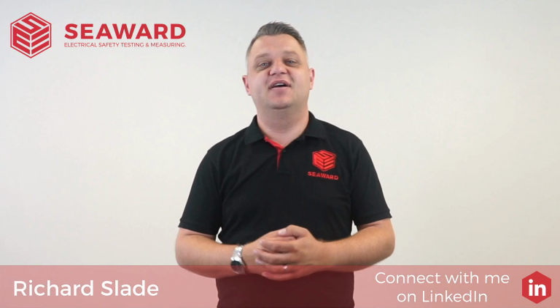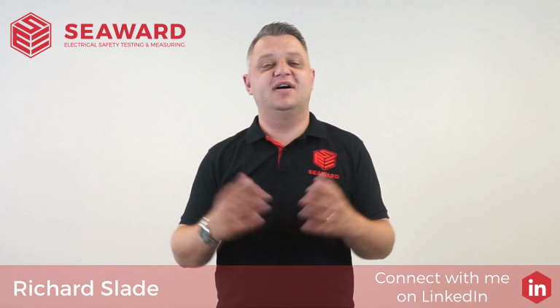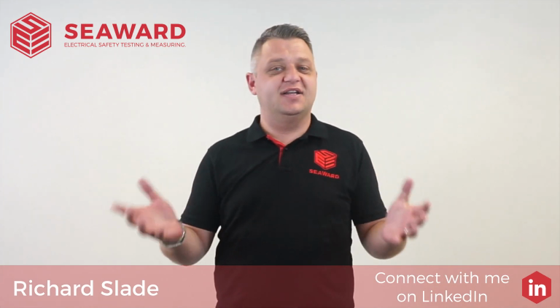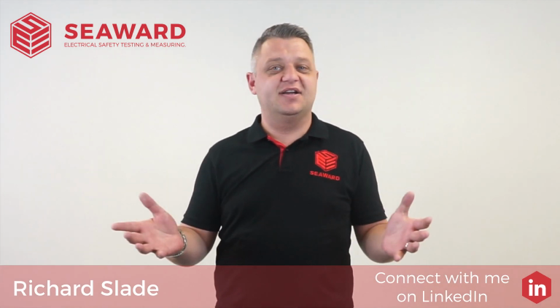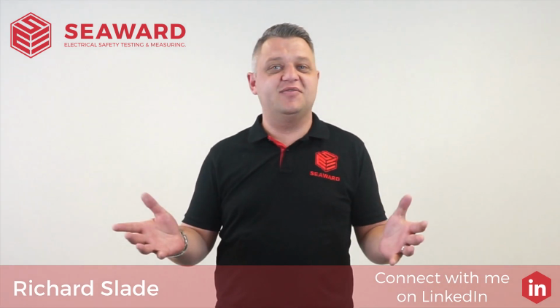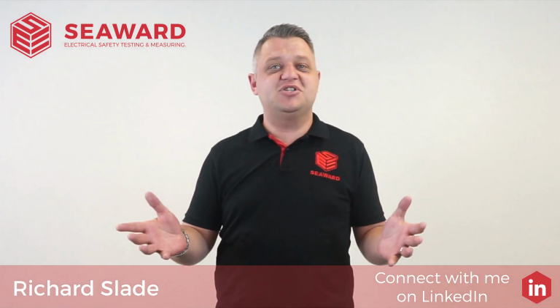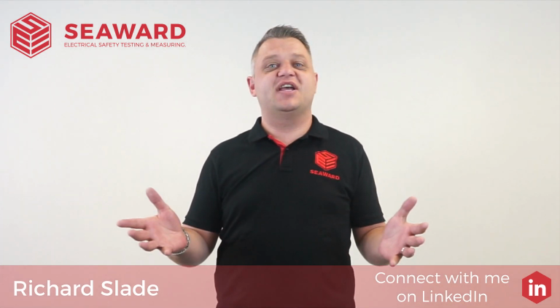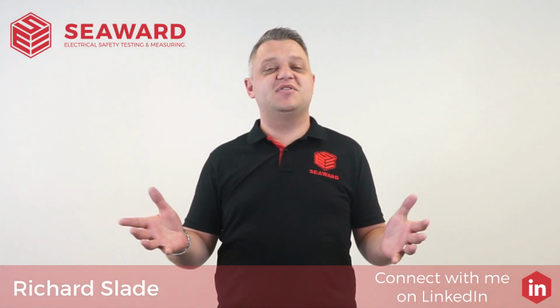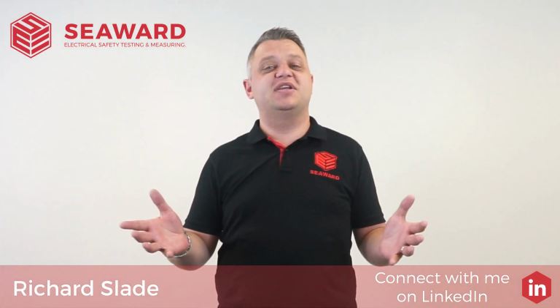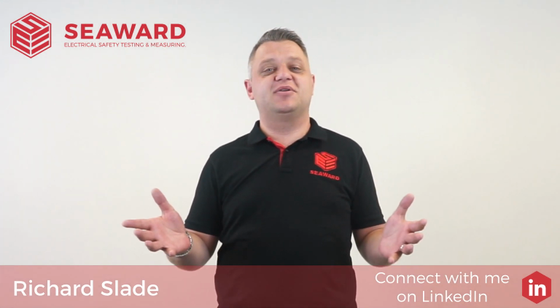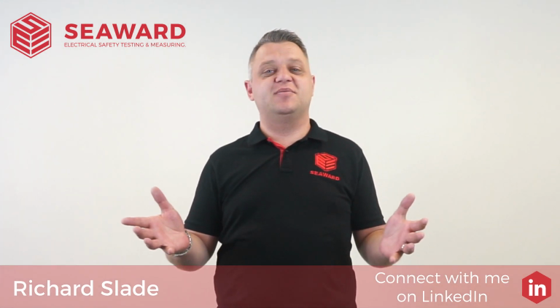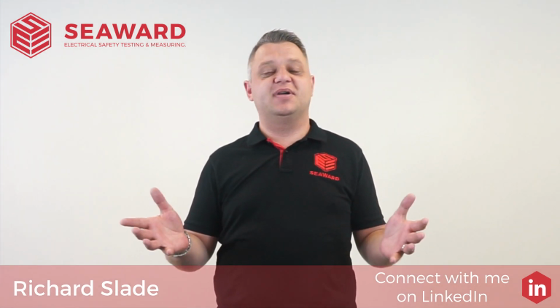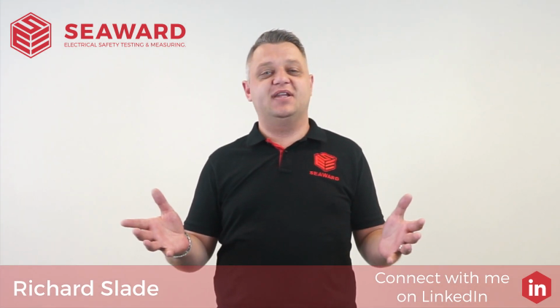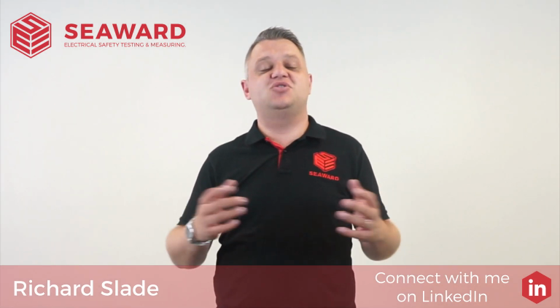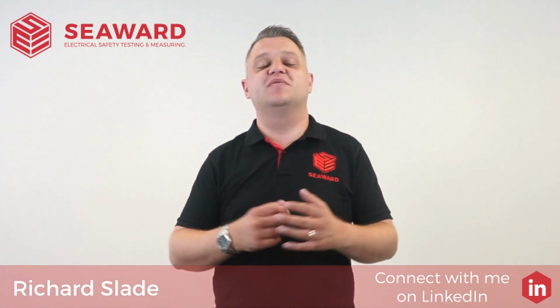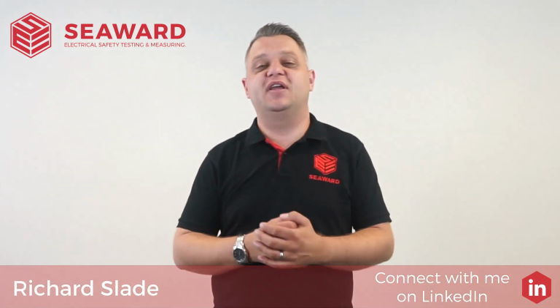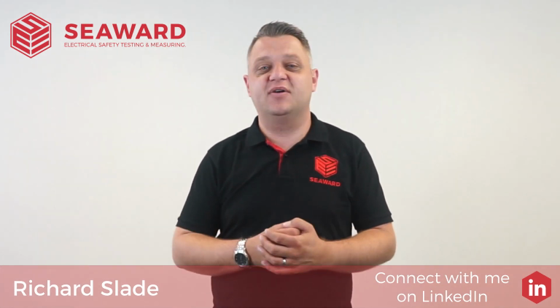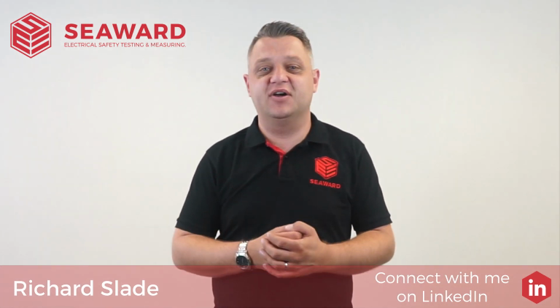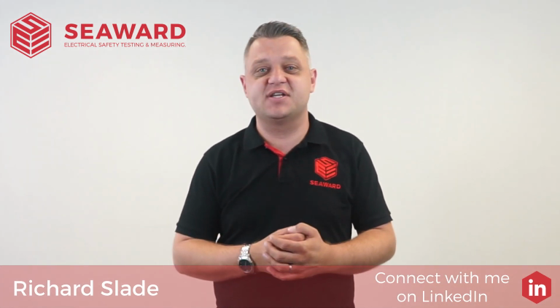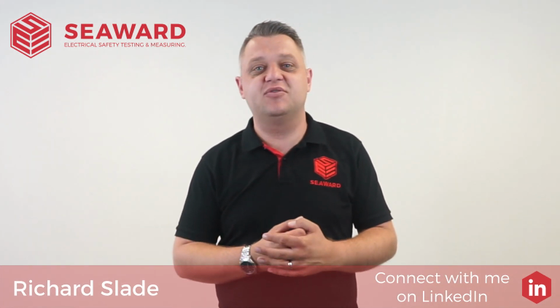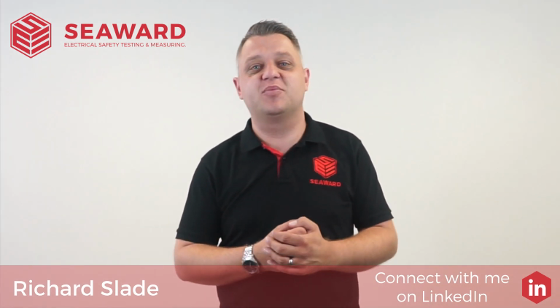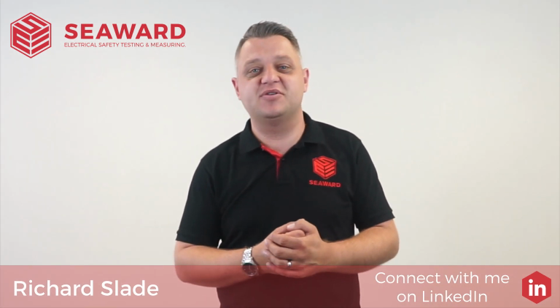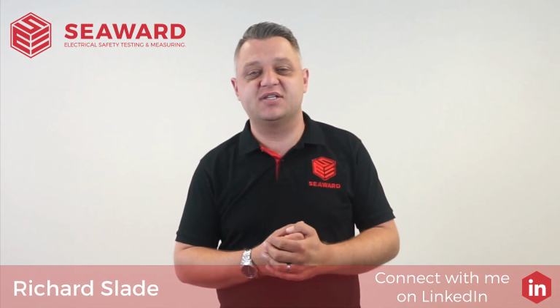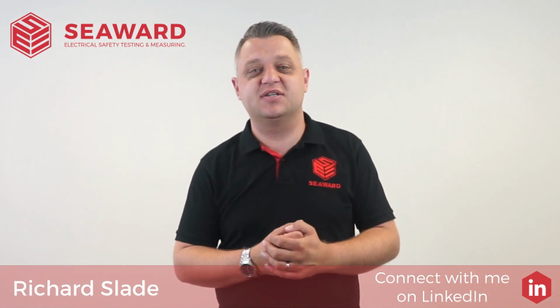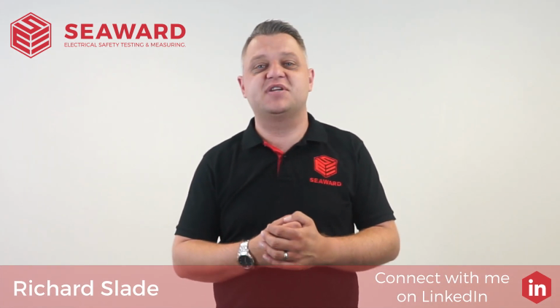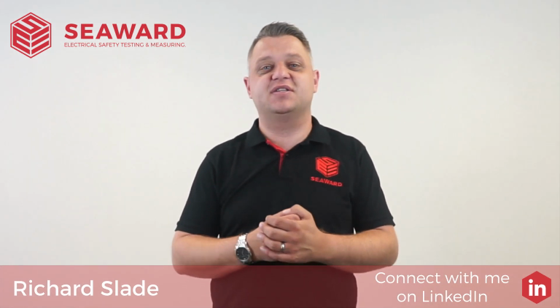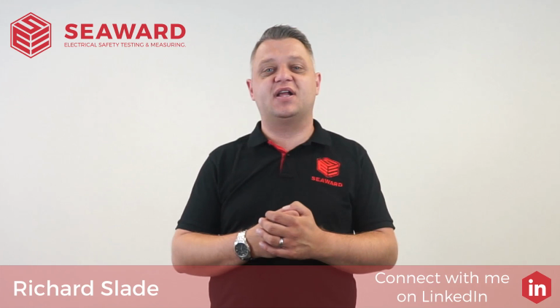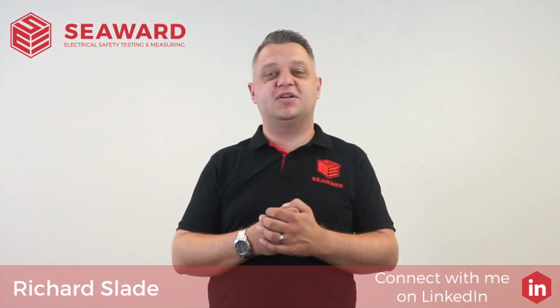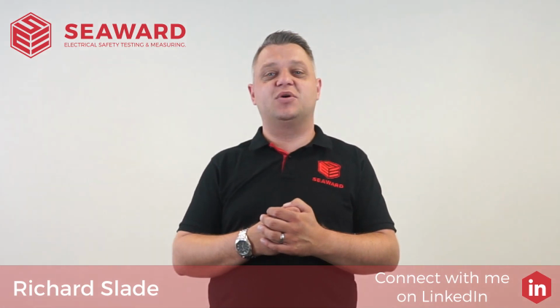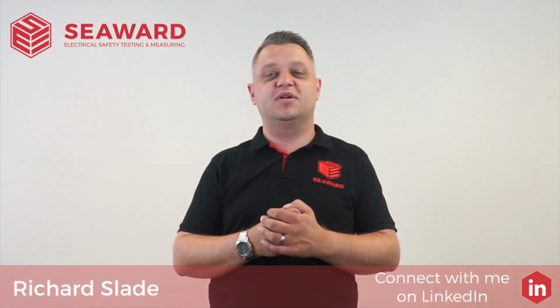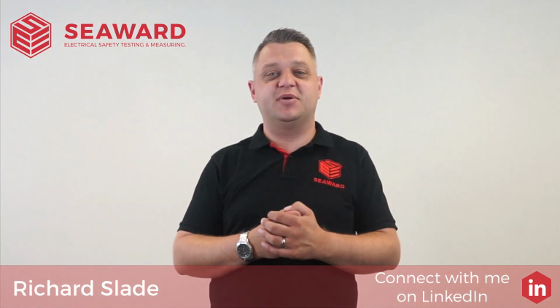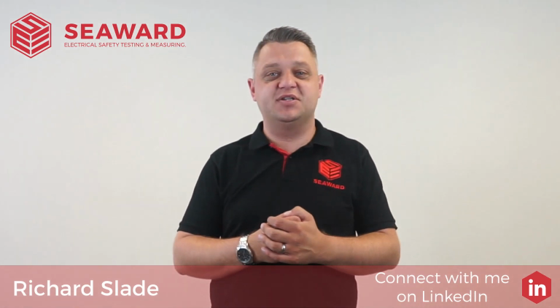Hi, I'm Richard Slade of the Seaward Group and in this short video I'm going to take you through the process of testing the Class 1 appliance.